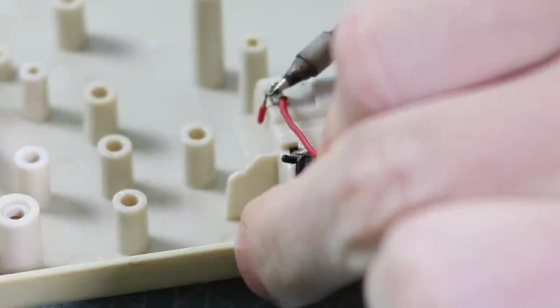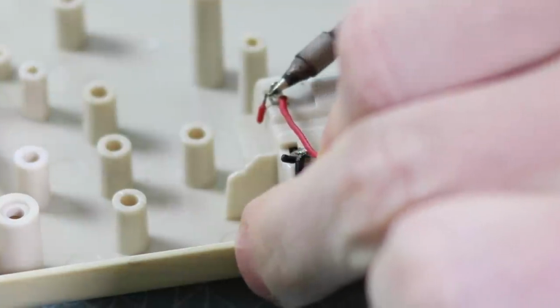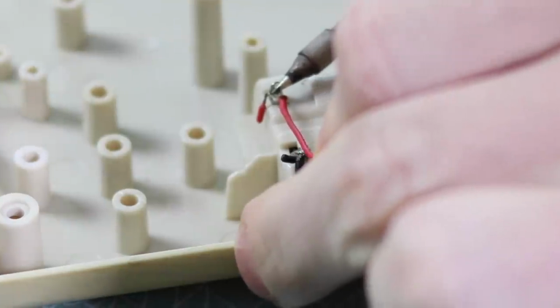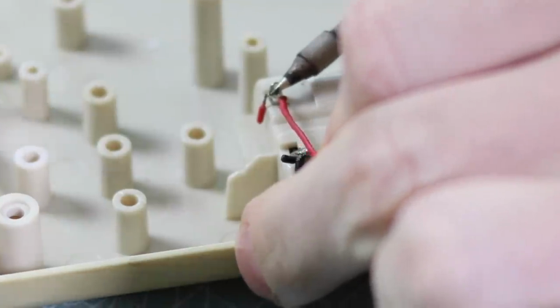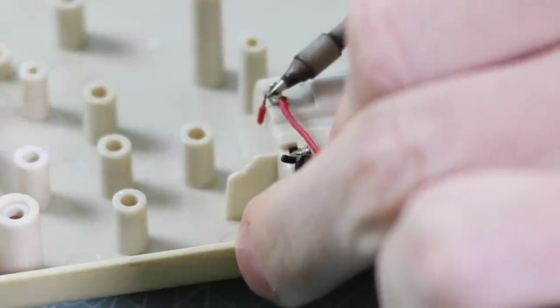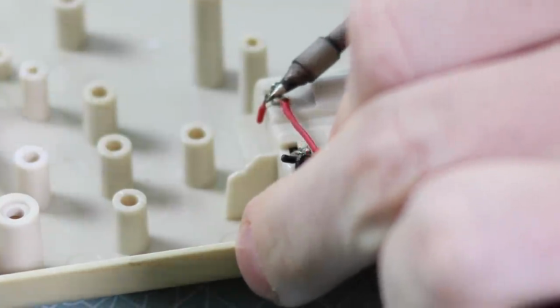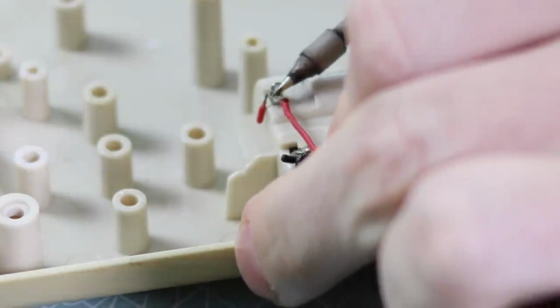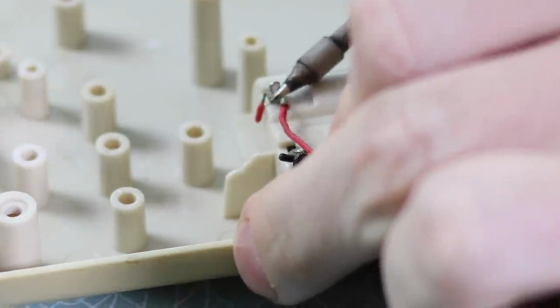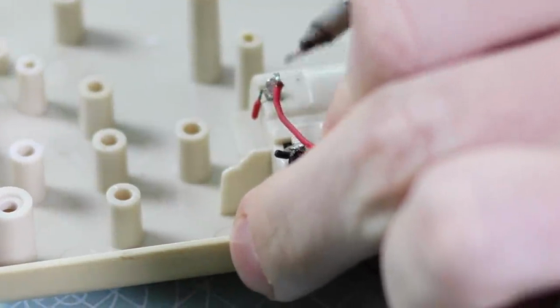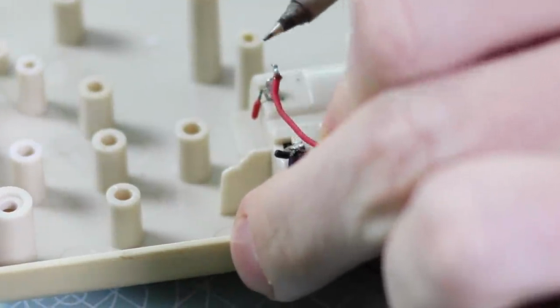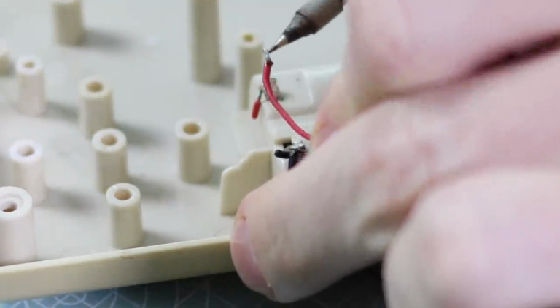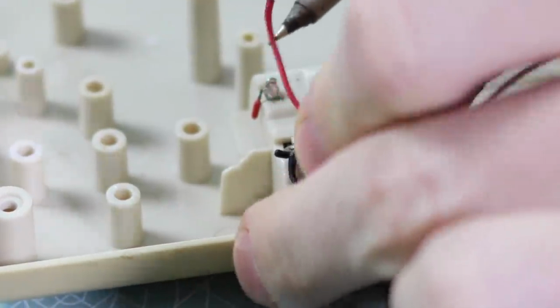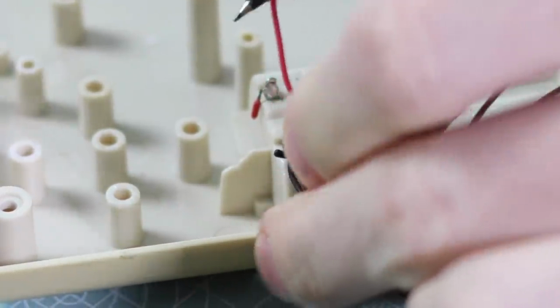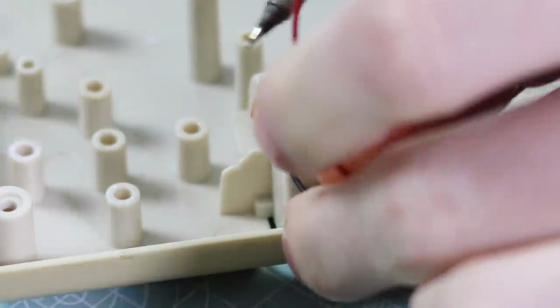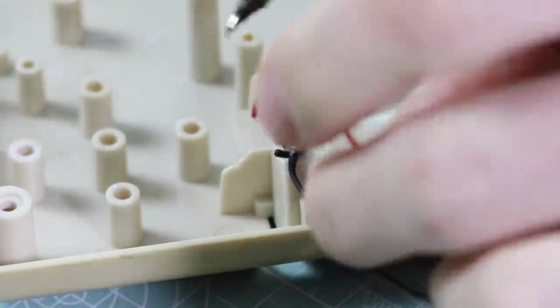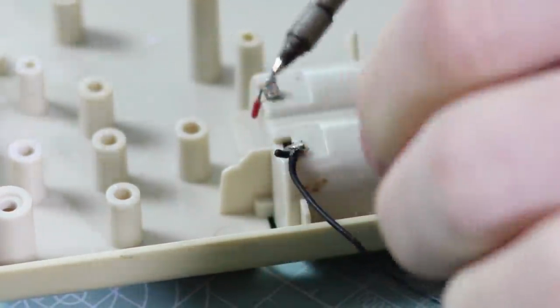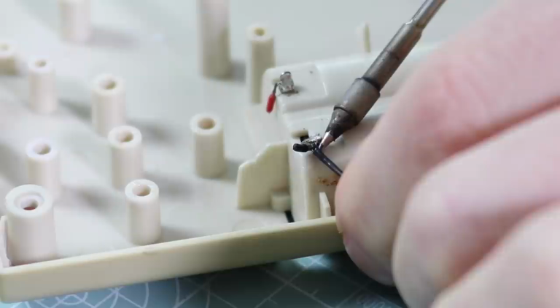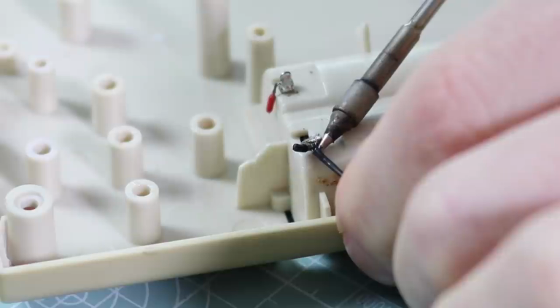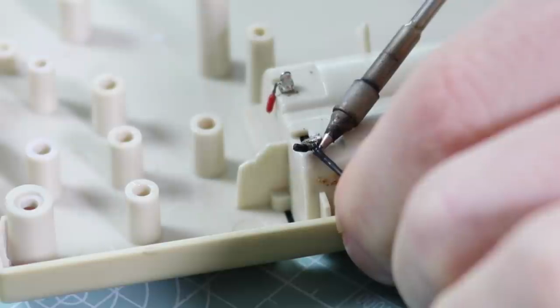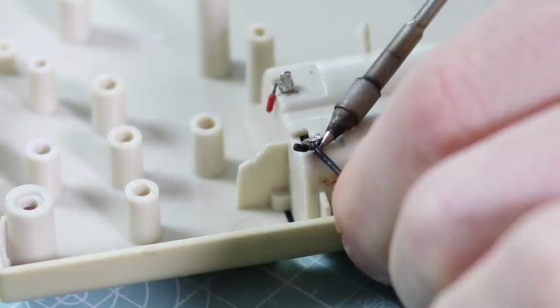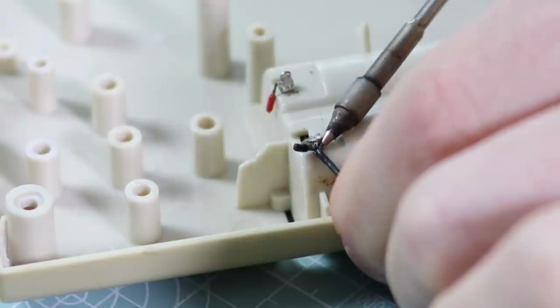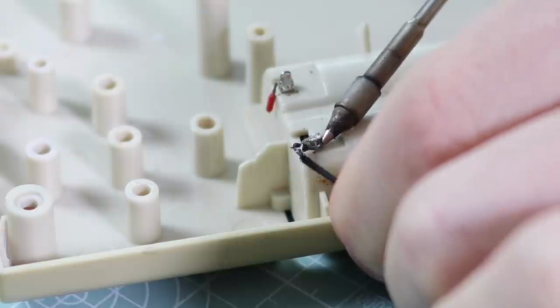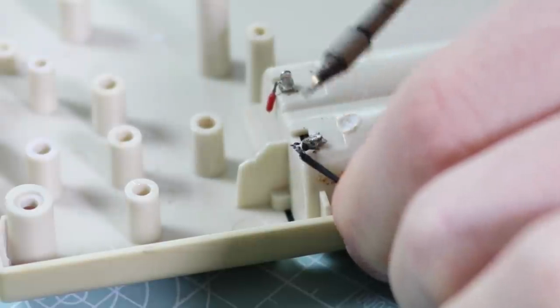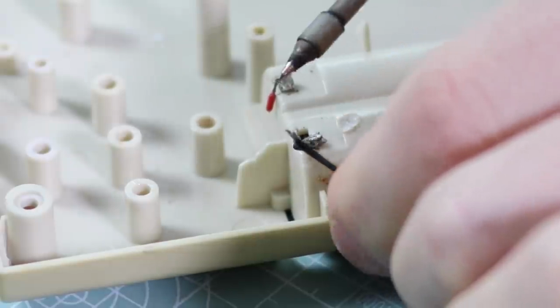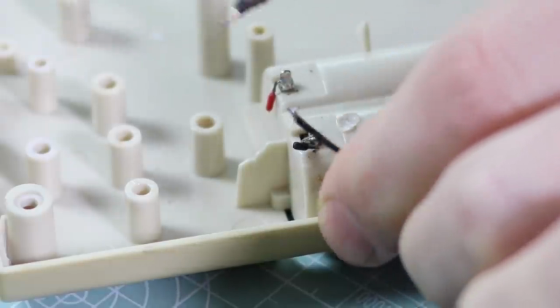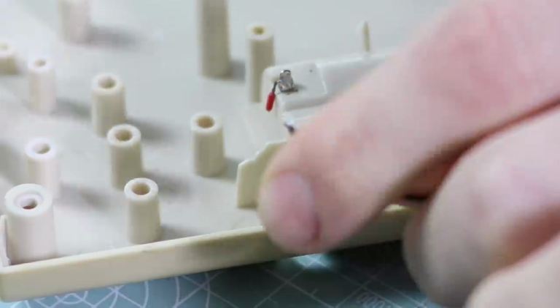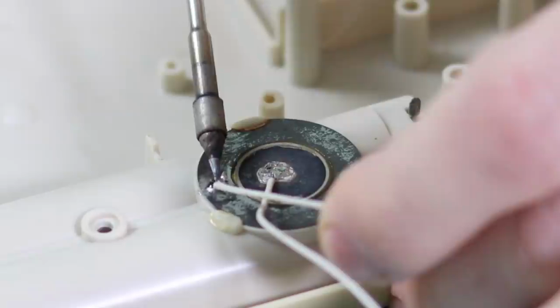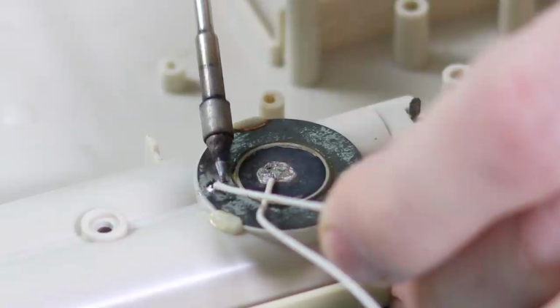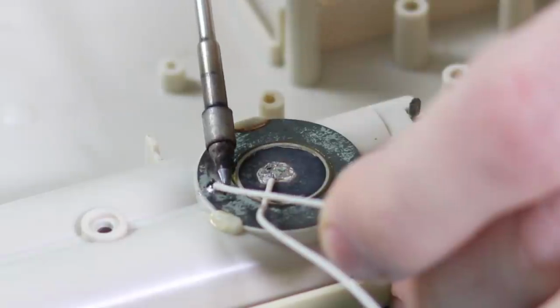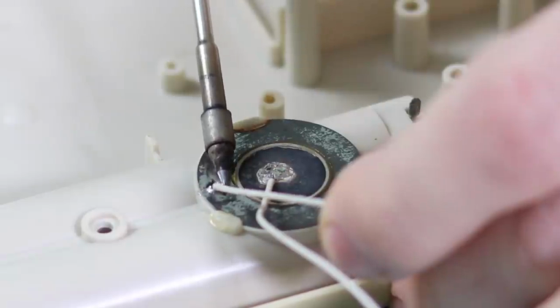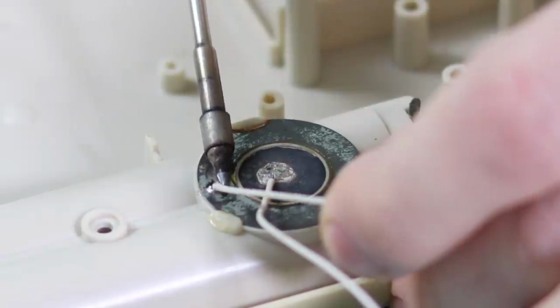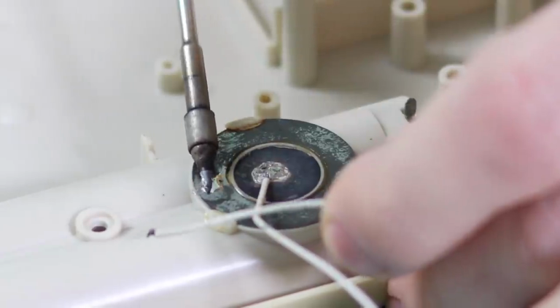Next up, I cleaned all of the housing components and polished the screen.